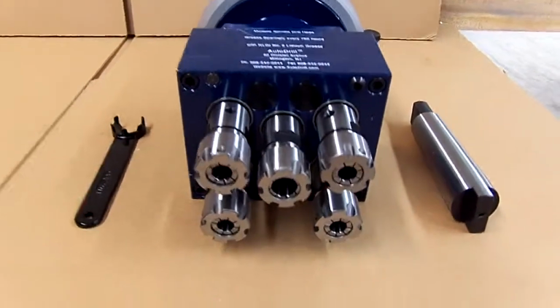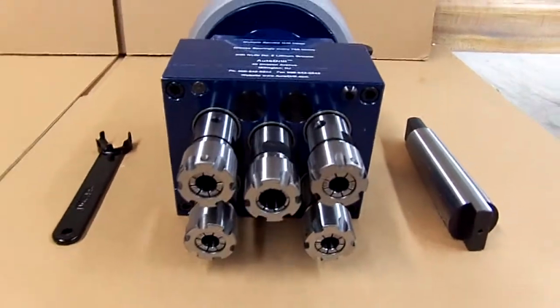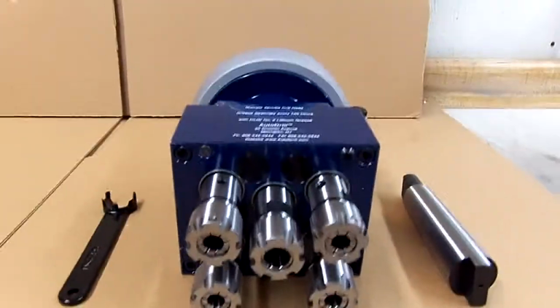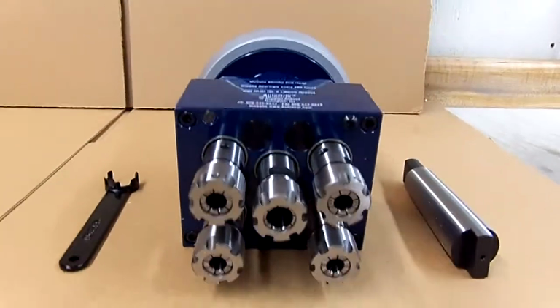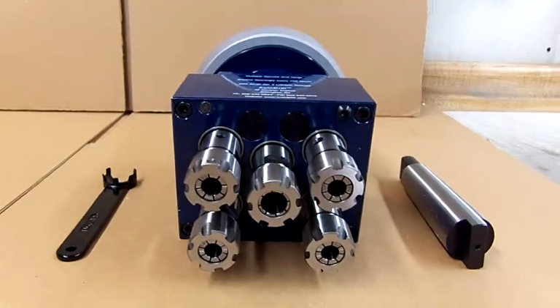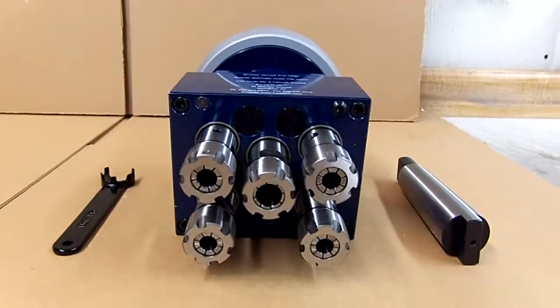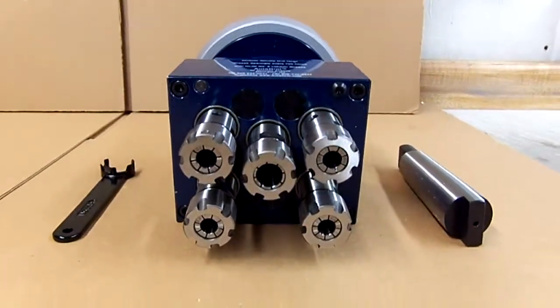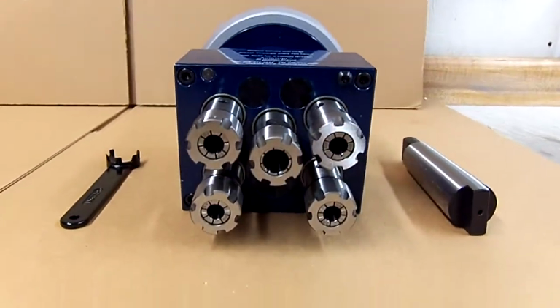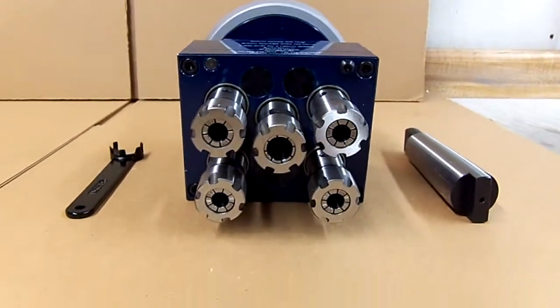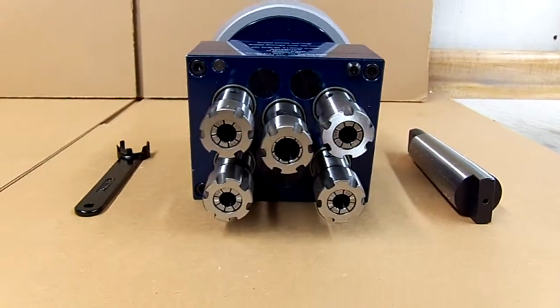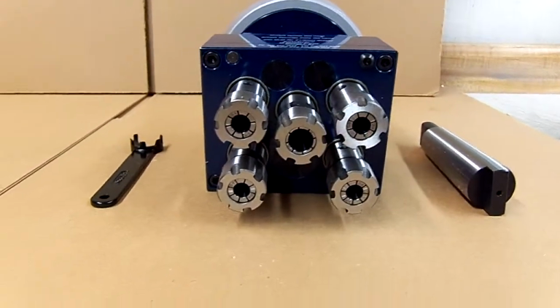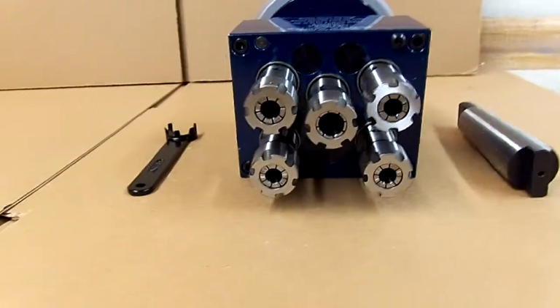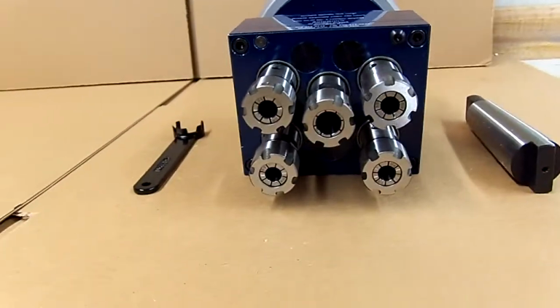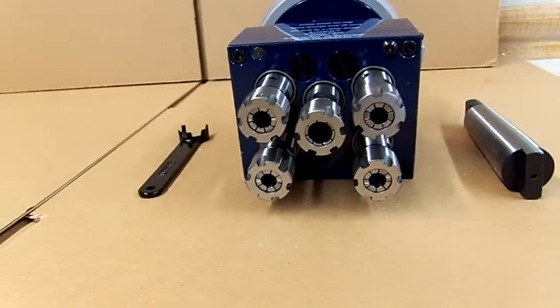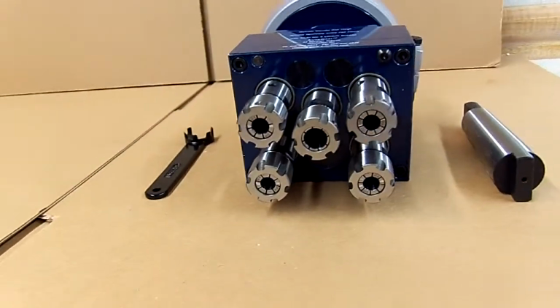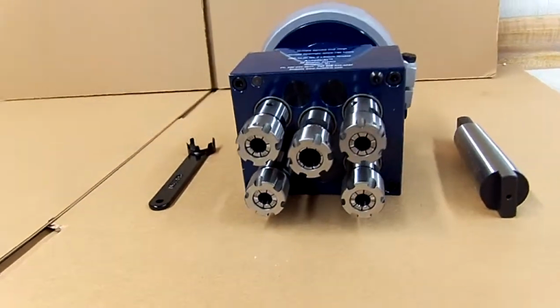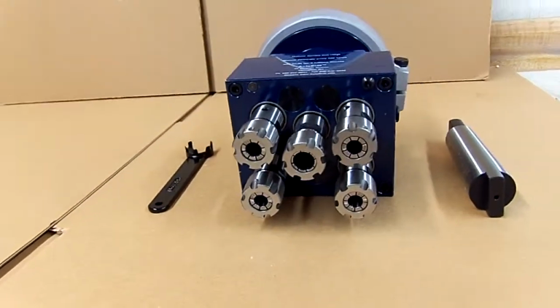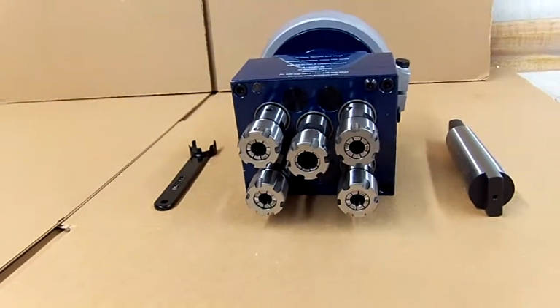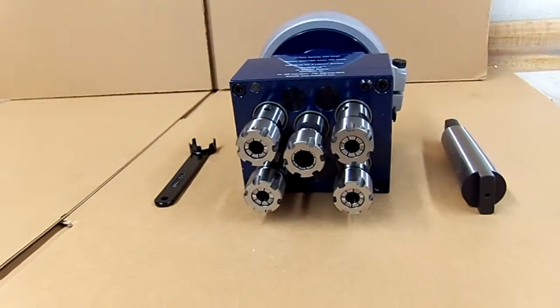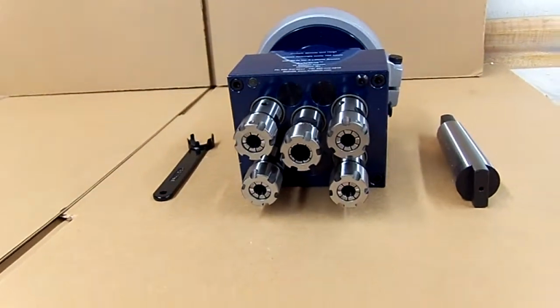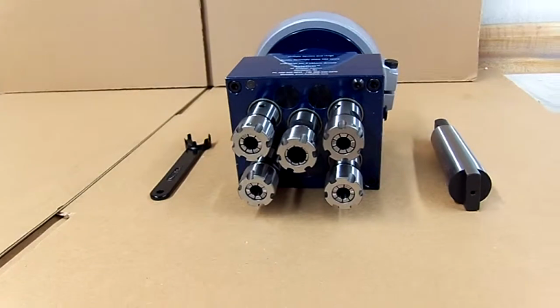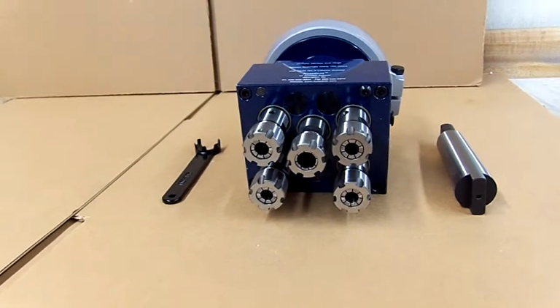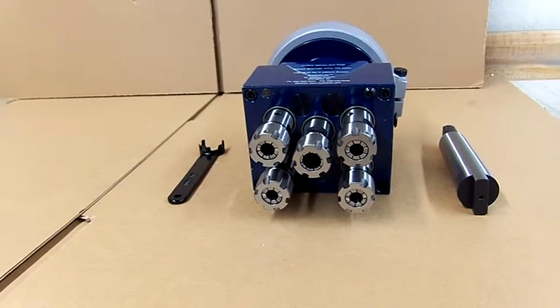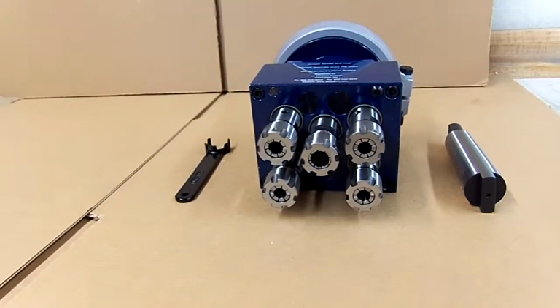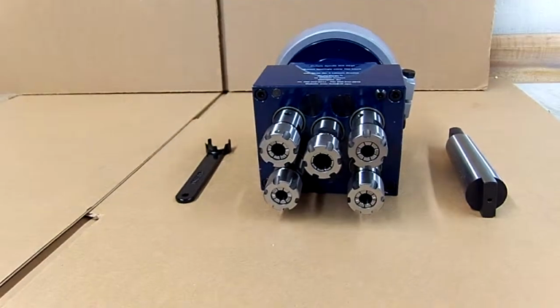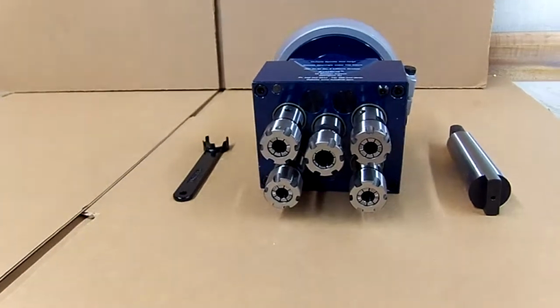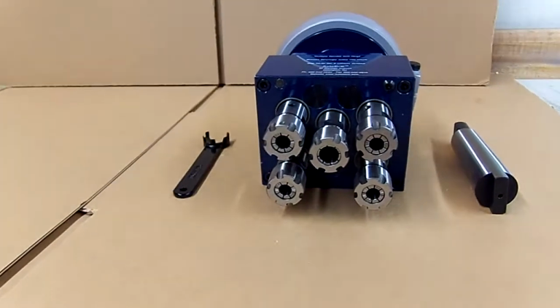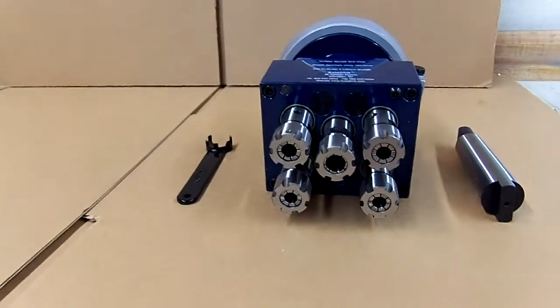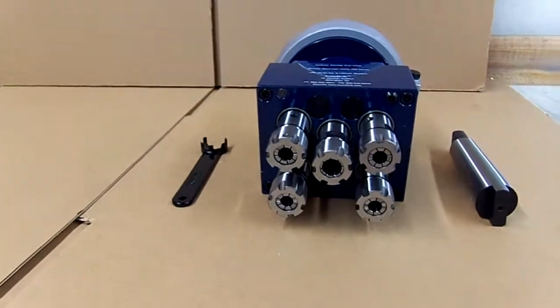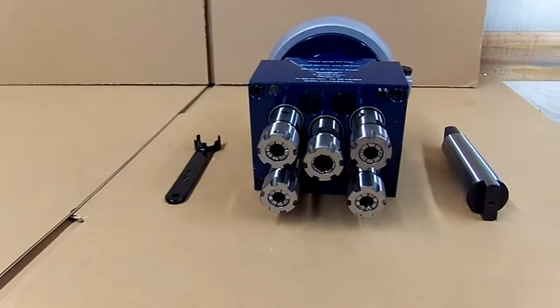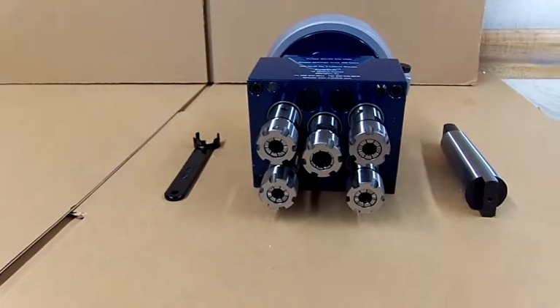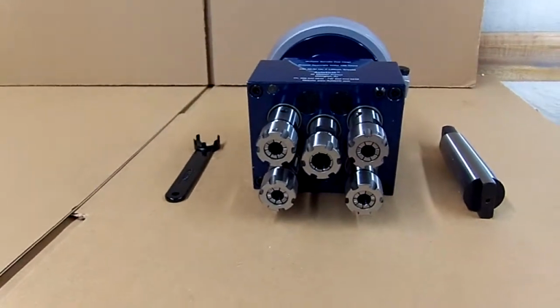If you have need for a drill head like this, which can perform a drilling operation, a tapping operation, spinning brushes, reamers, whatever it may be, please contact us.